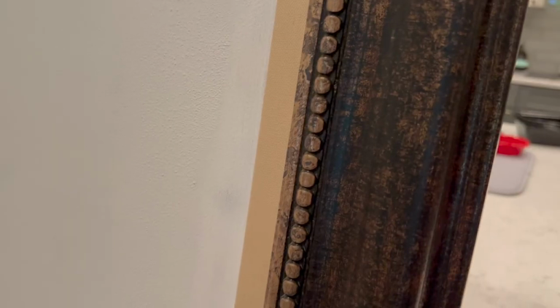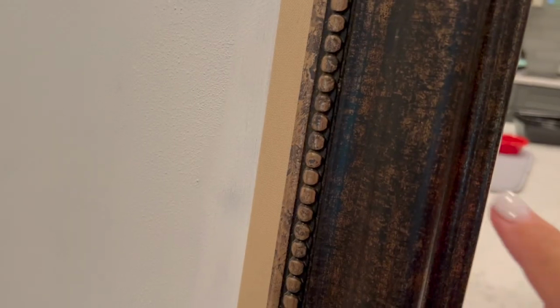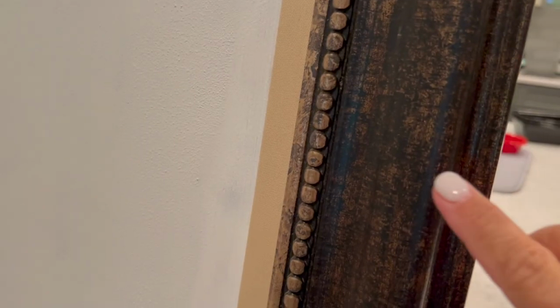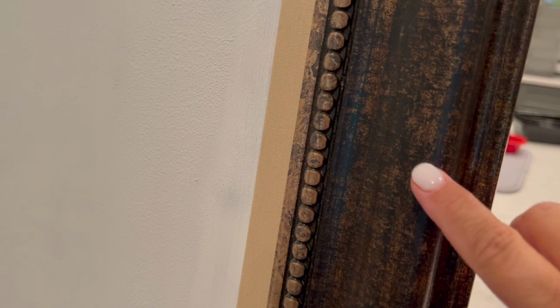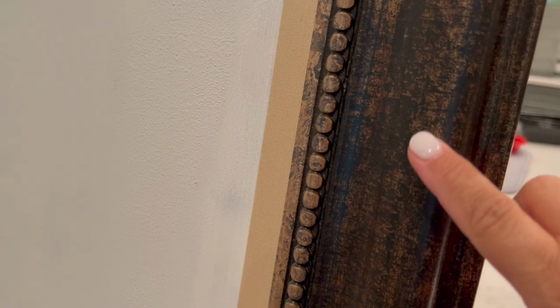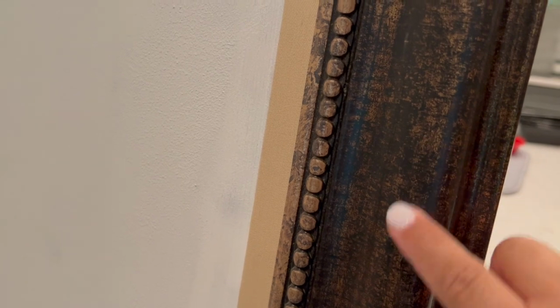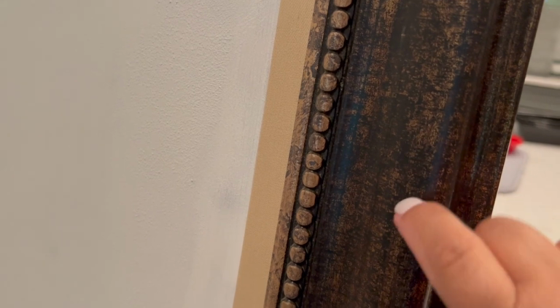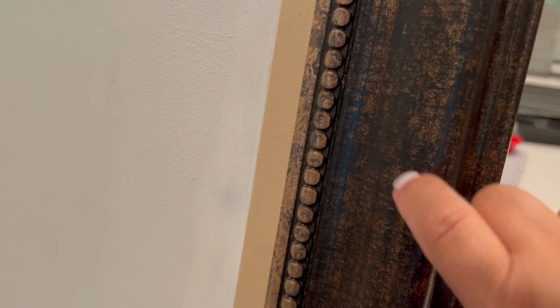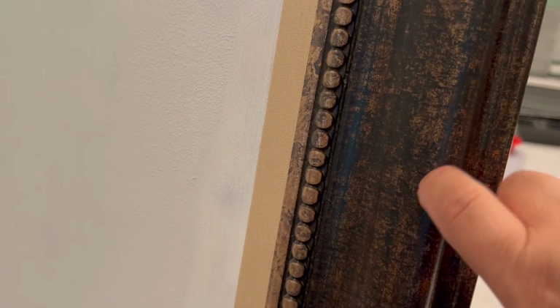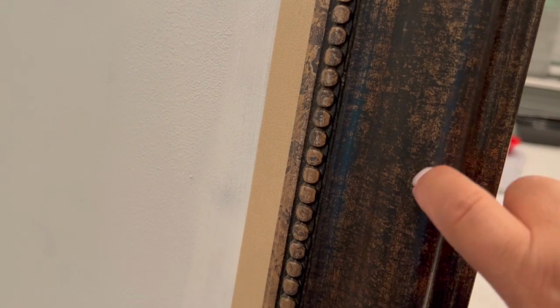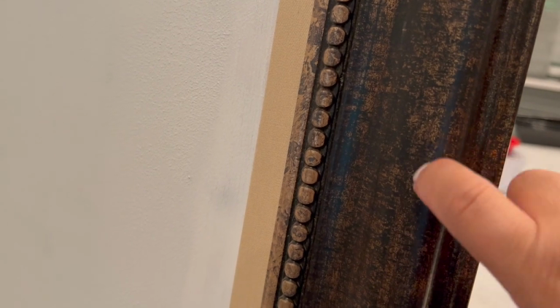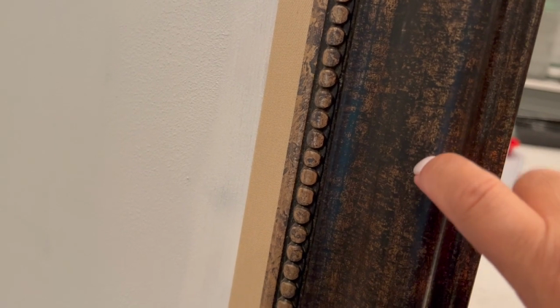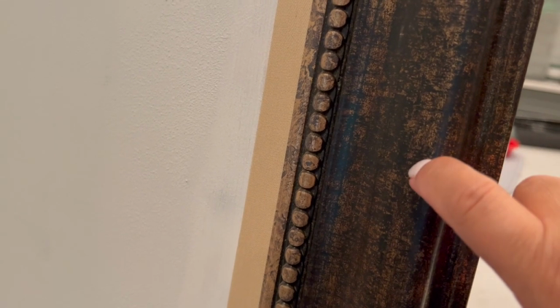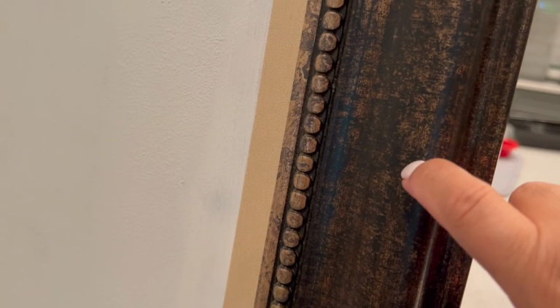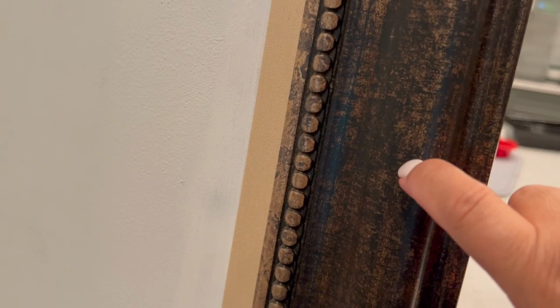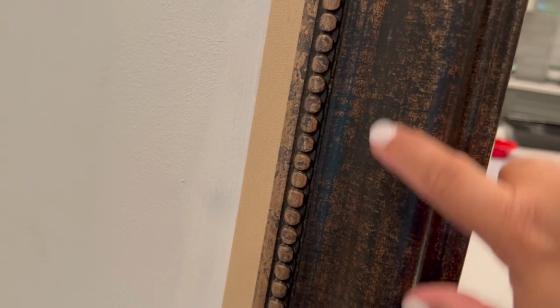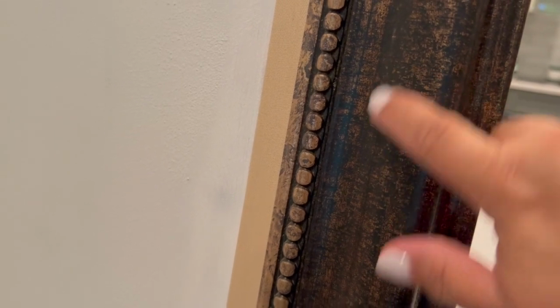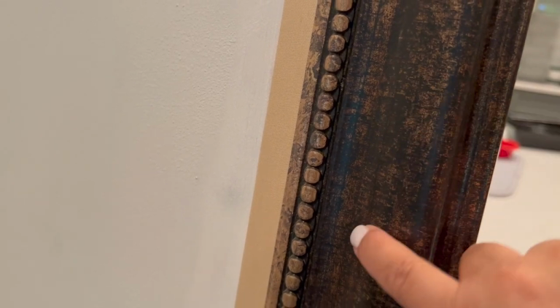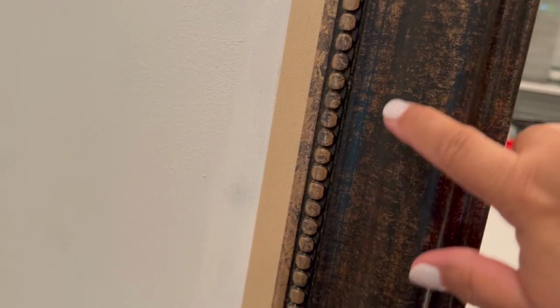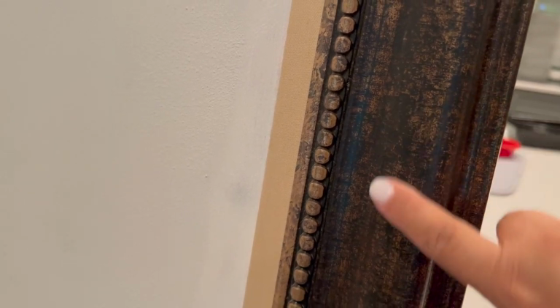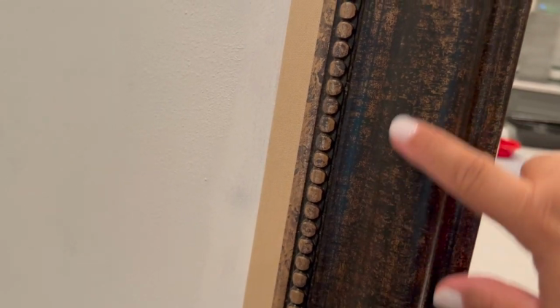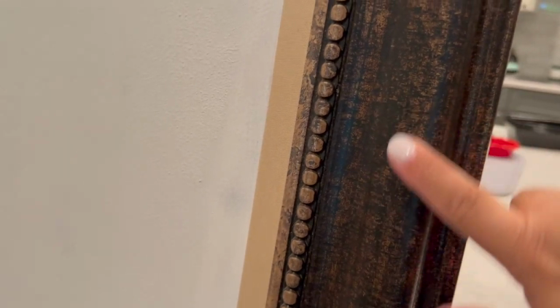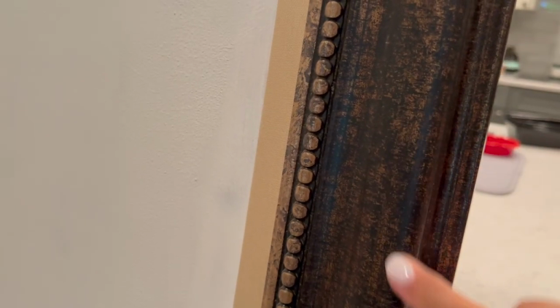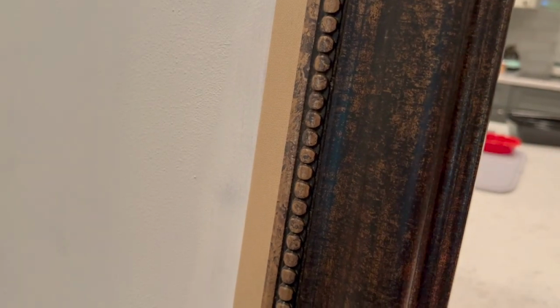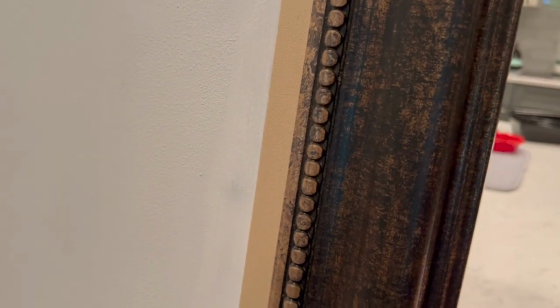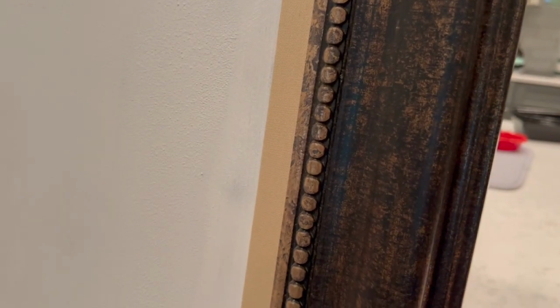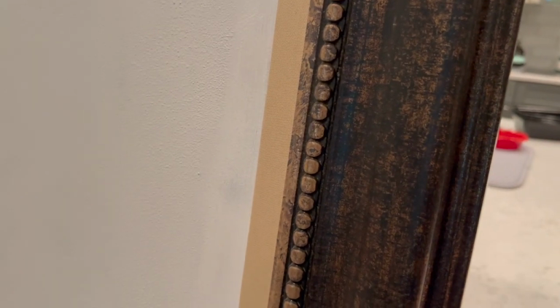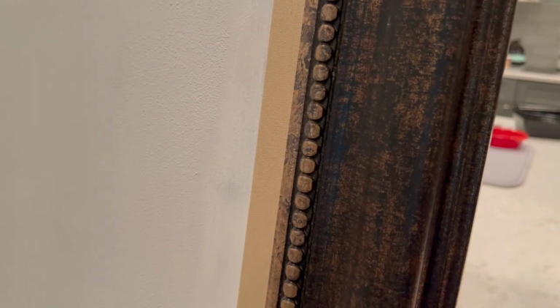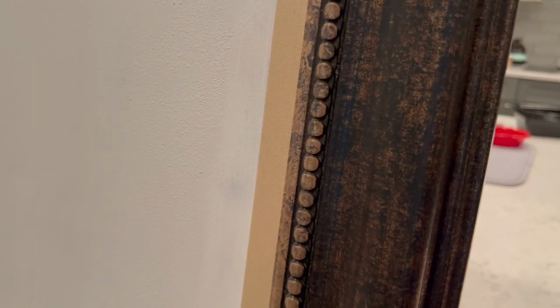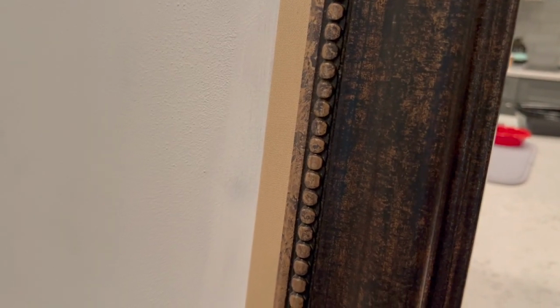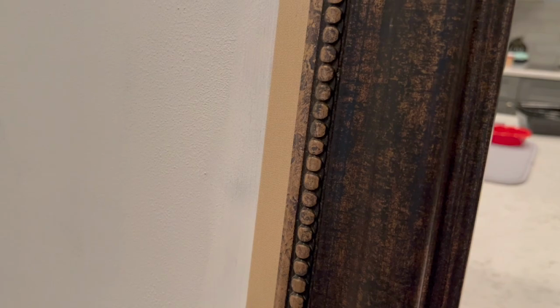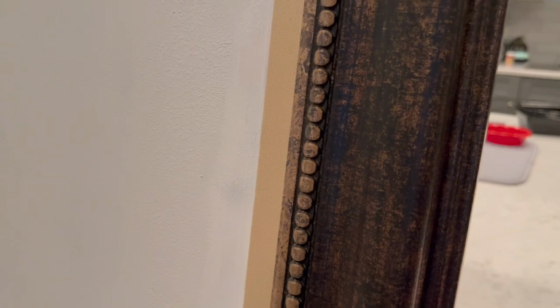Something to note: this frame is plastic, not wood.